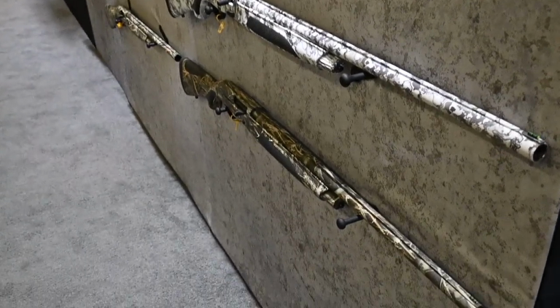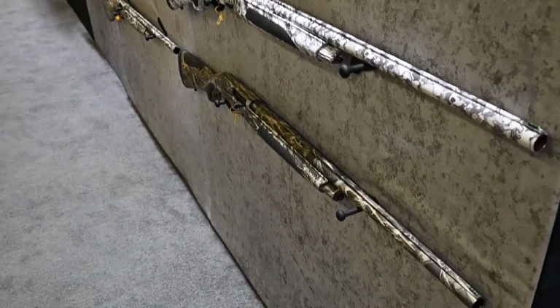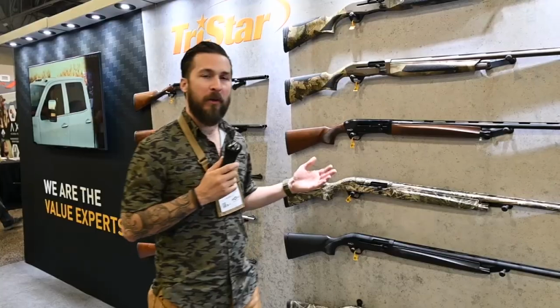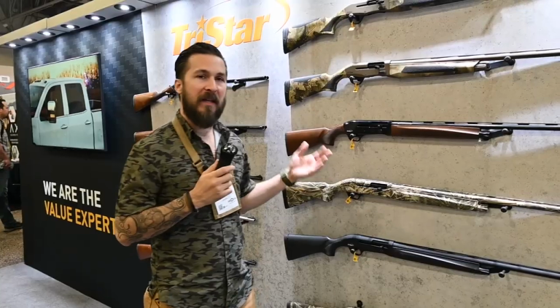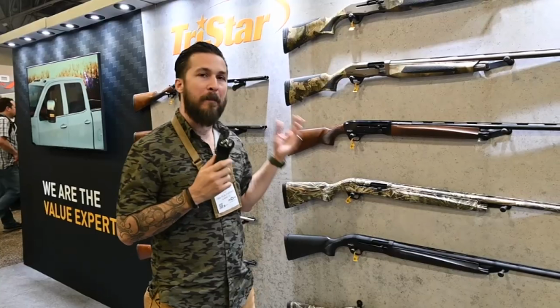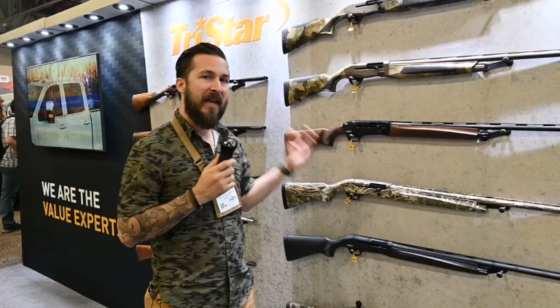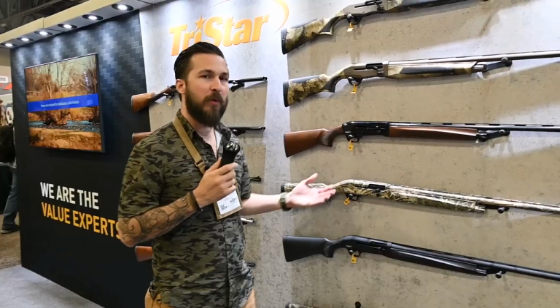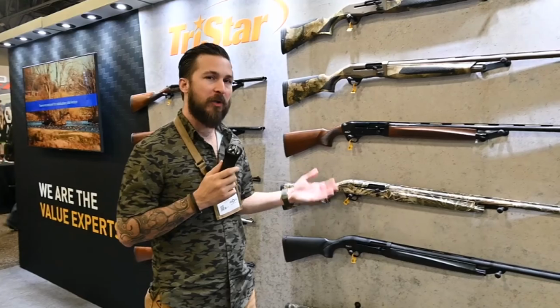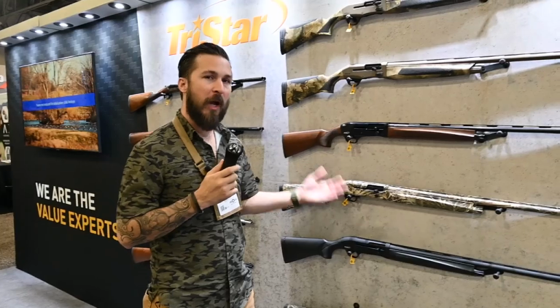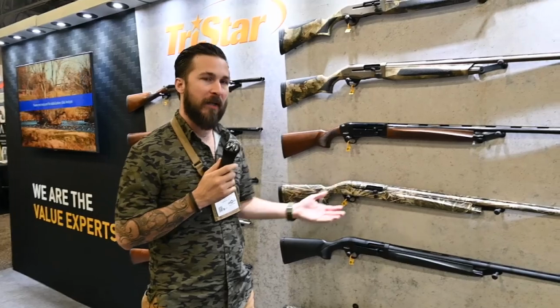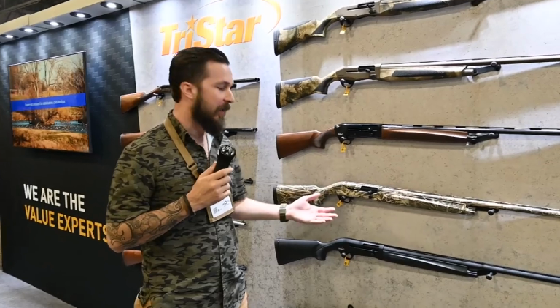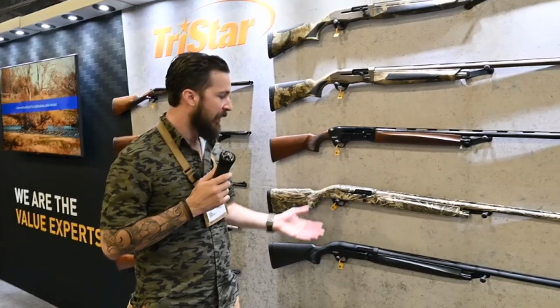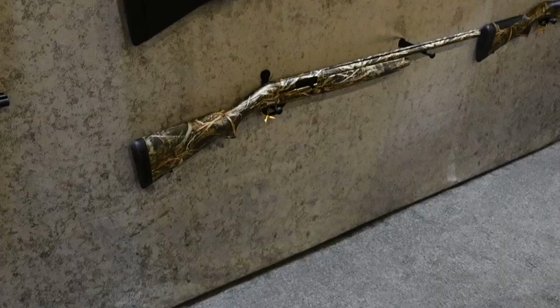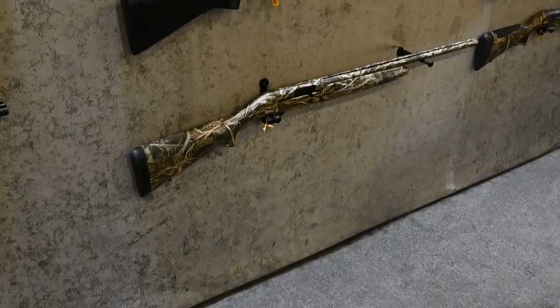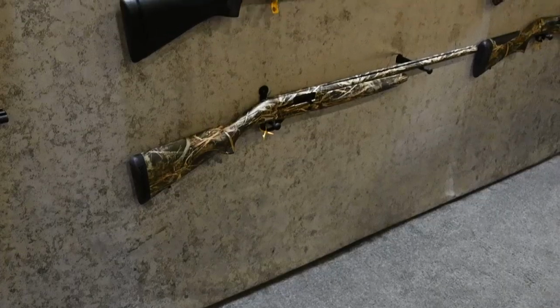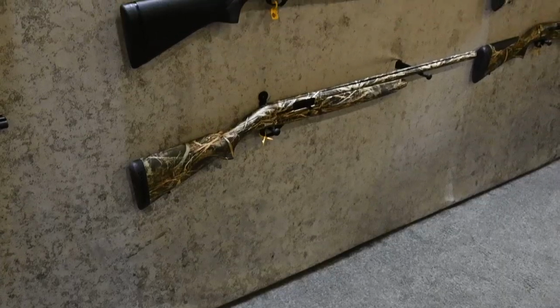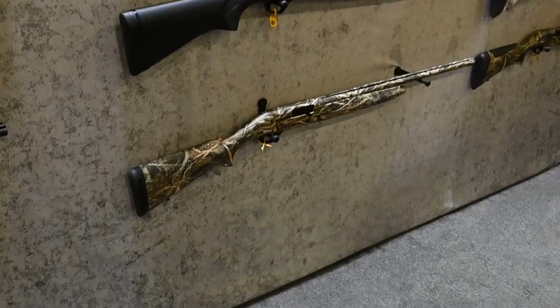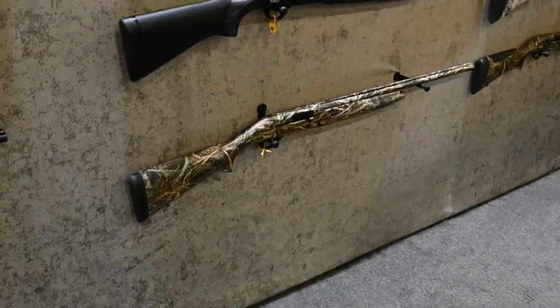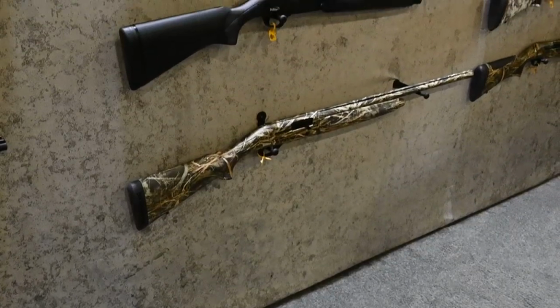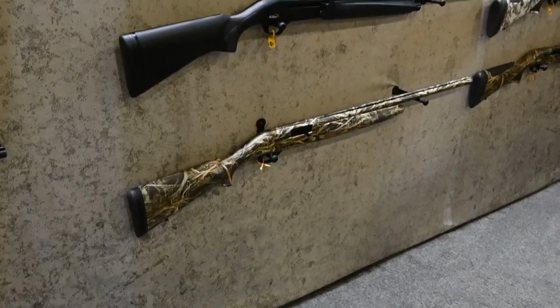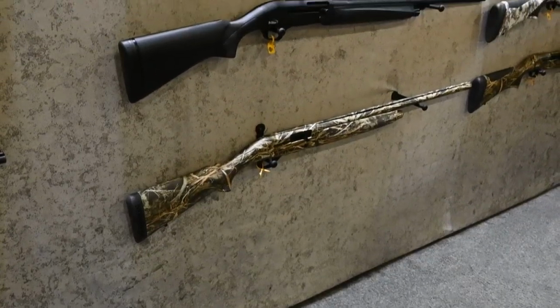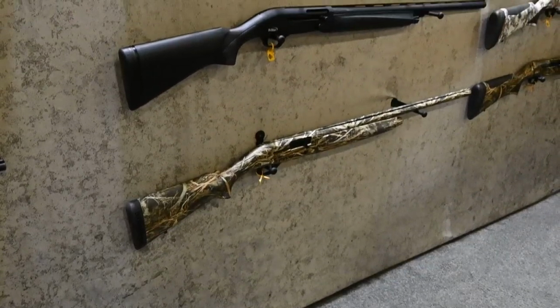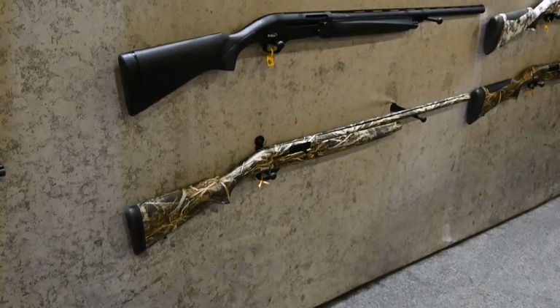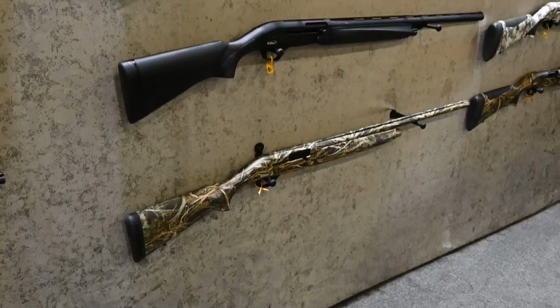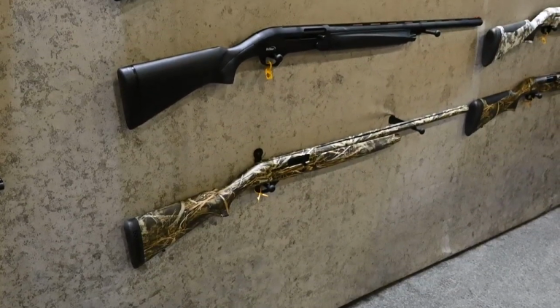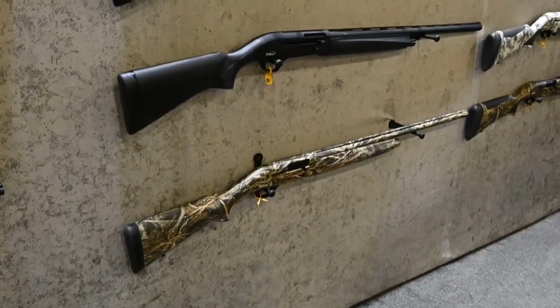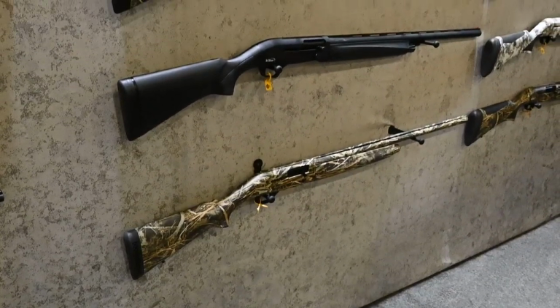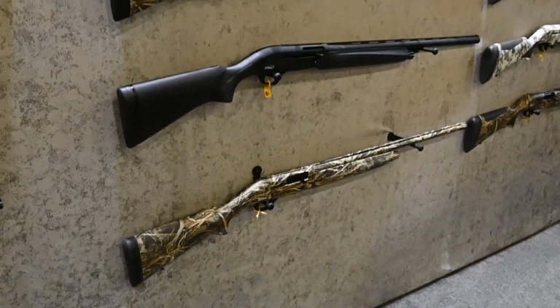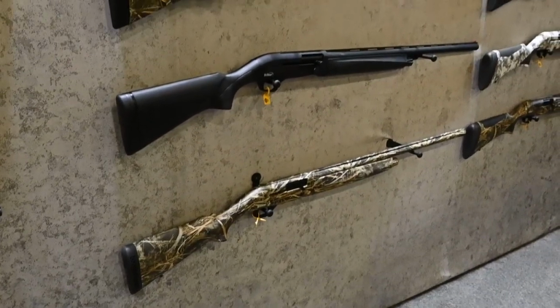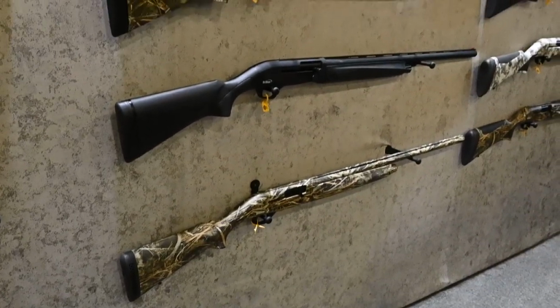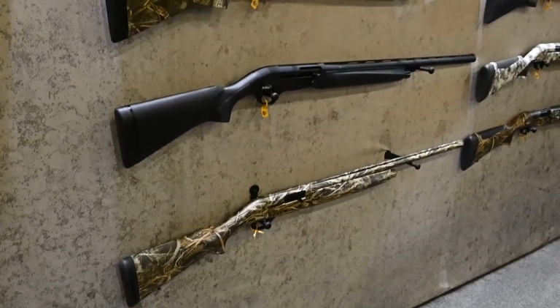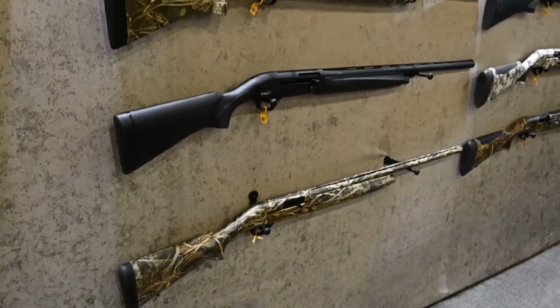These are the Matrix shotguns. These are the first inertia-driven shotguns from TriStar.